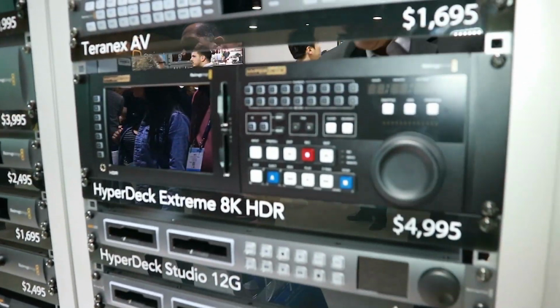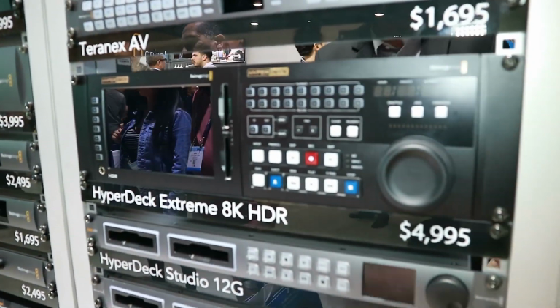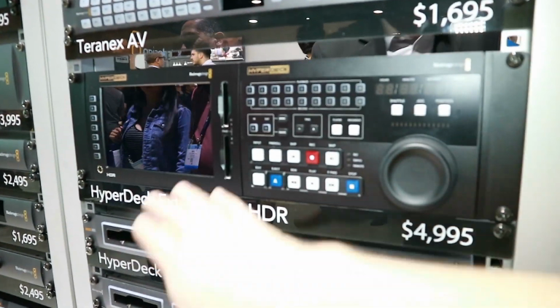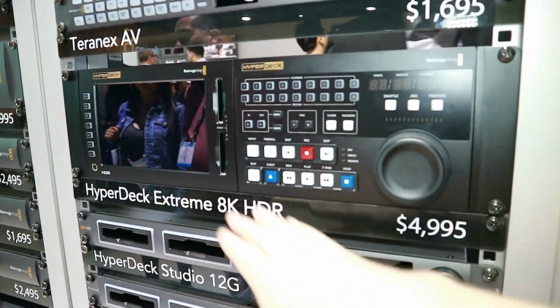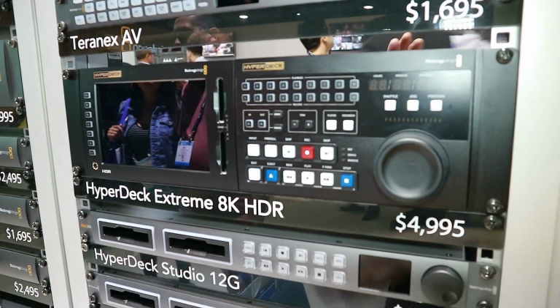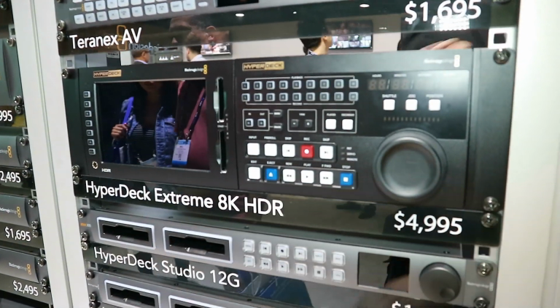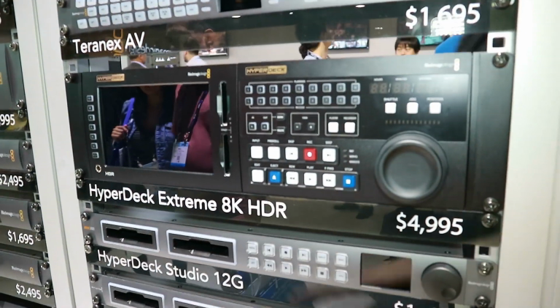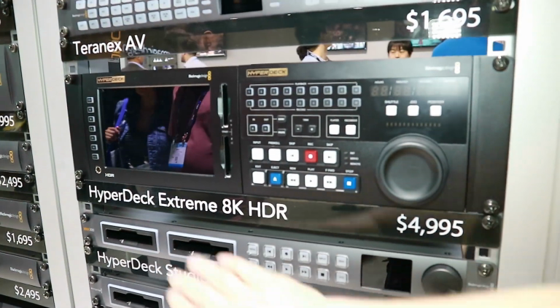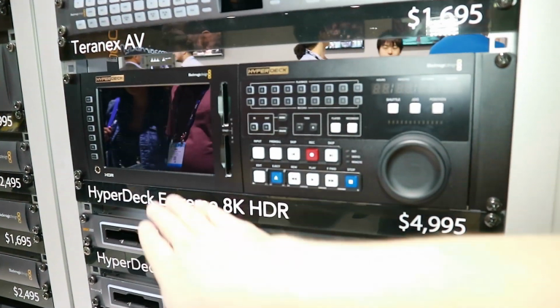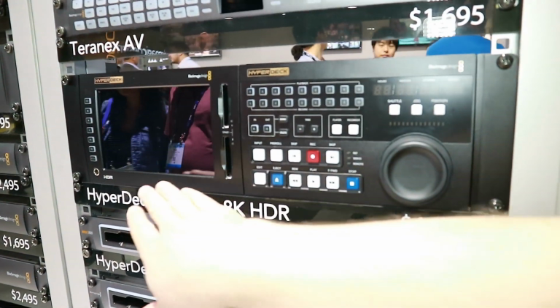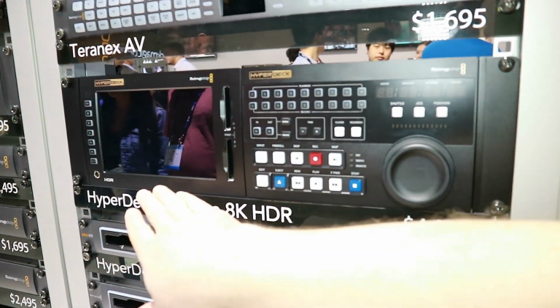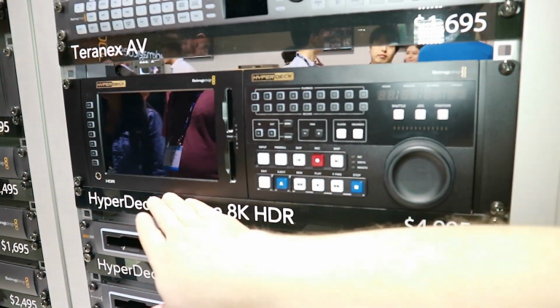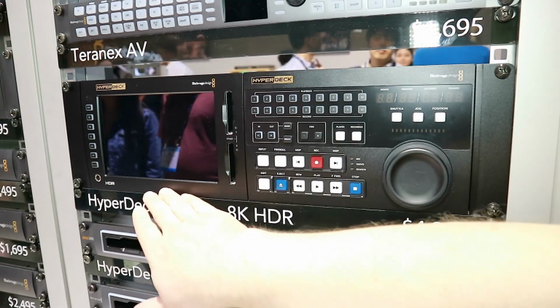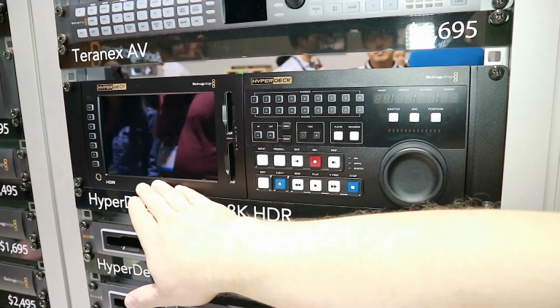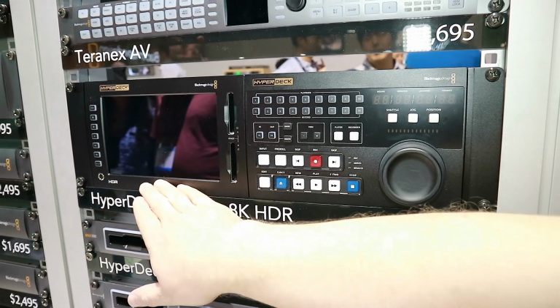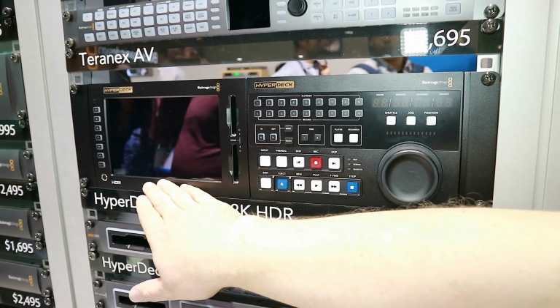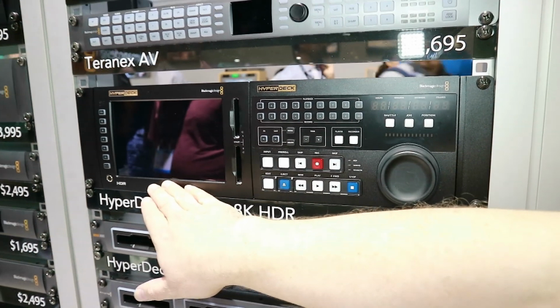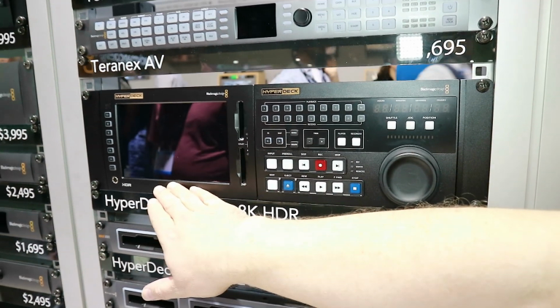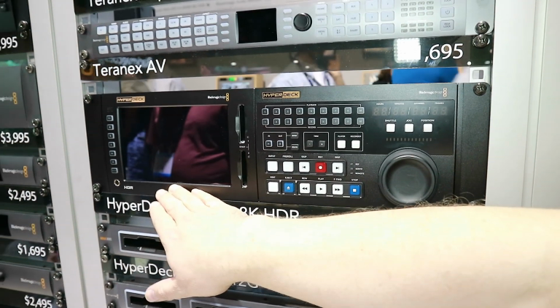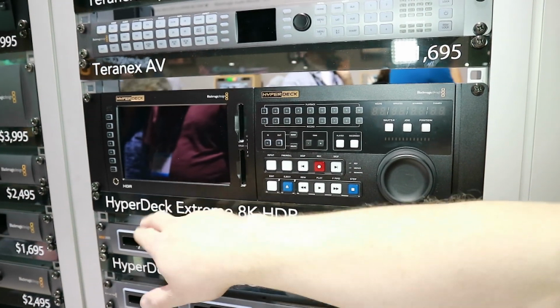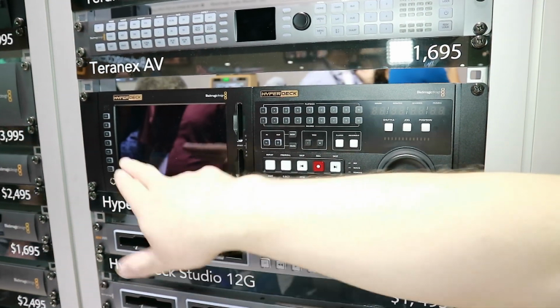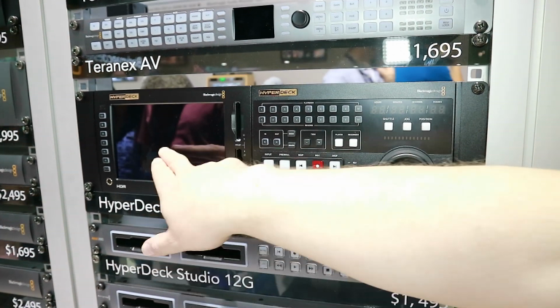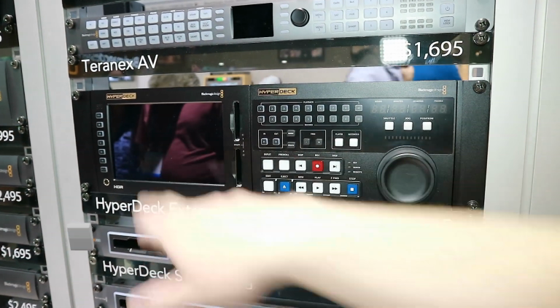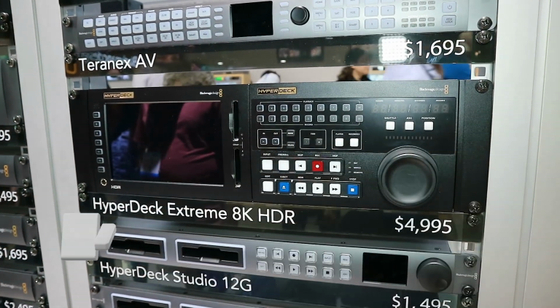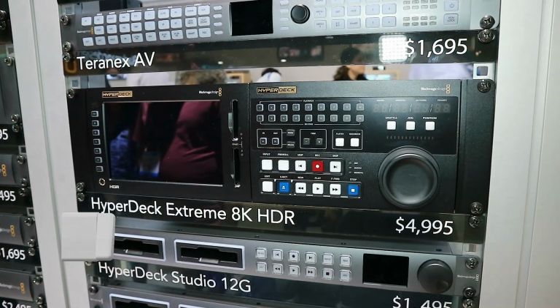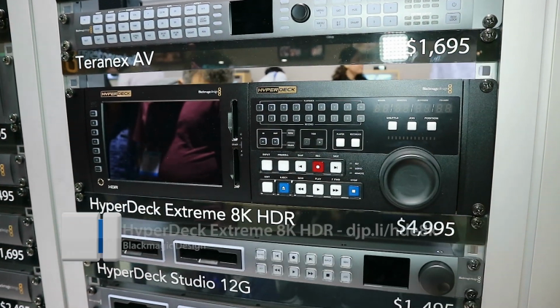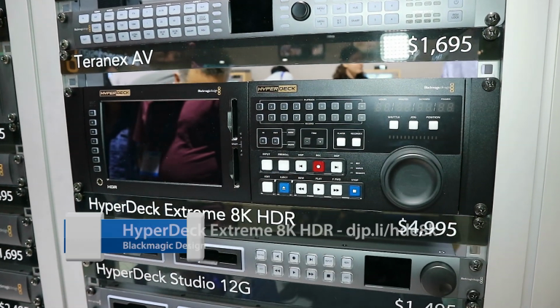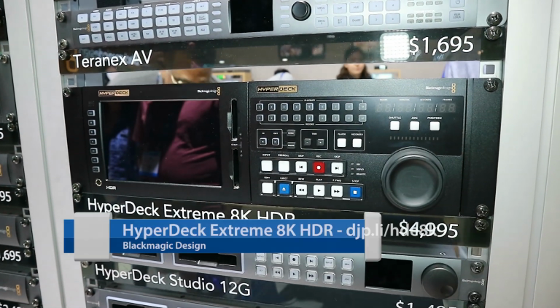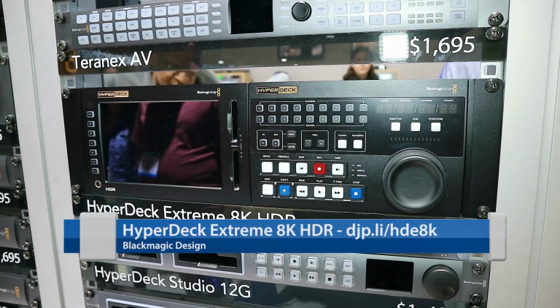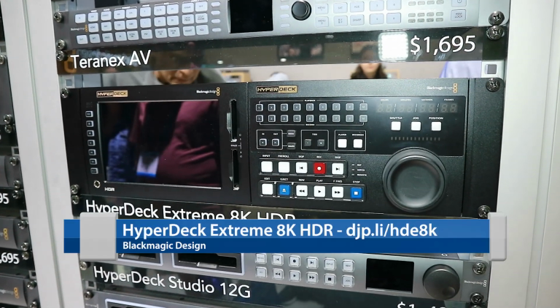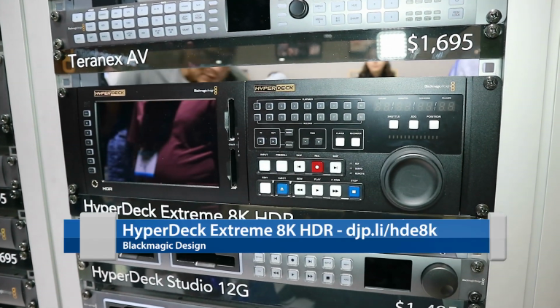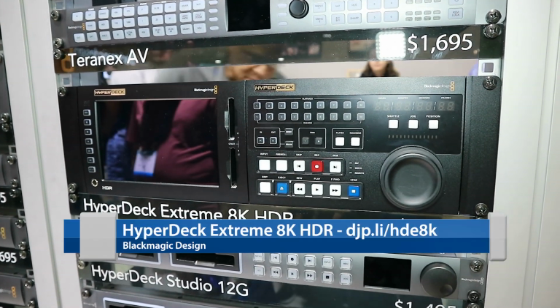There are actually two separate units here. This one unit on the left here is actually the recorder itself. It uses a touchscreen interface in order to control it.